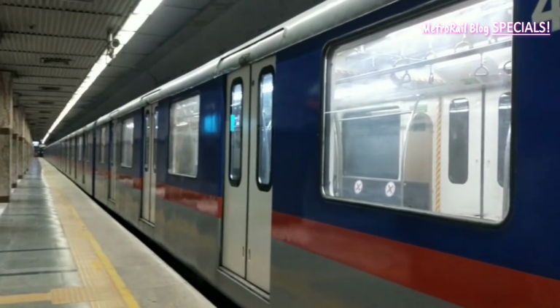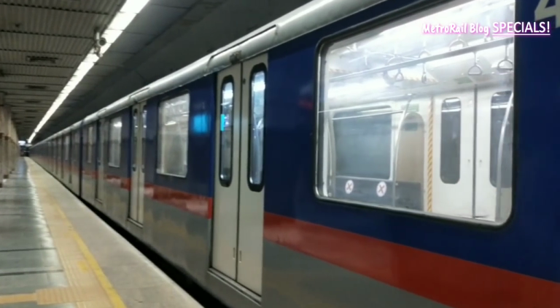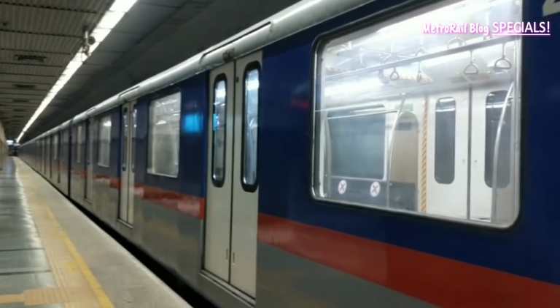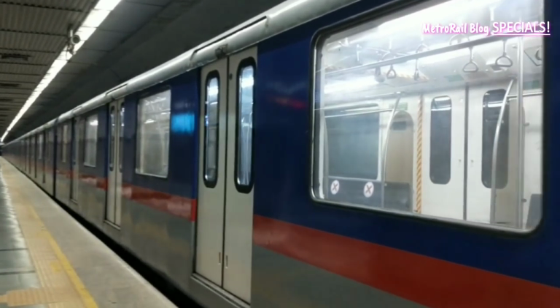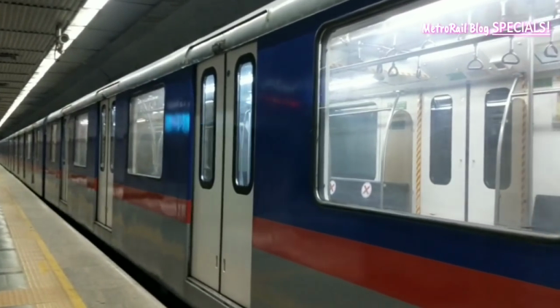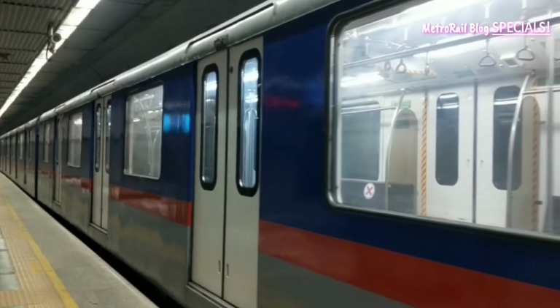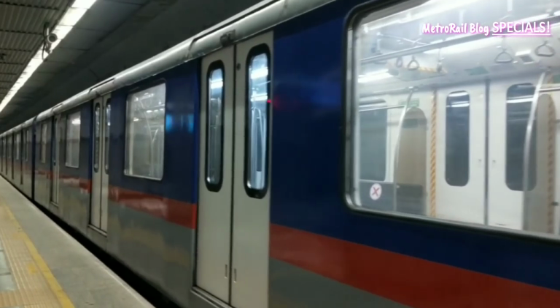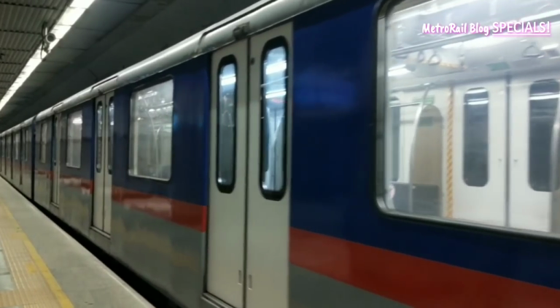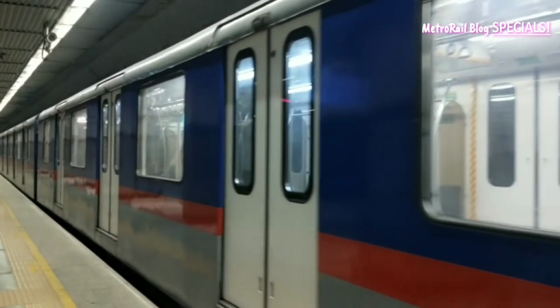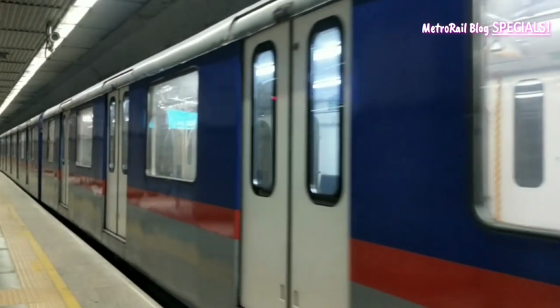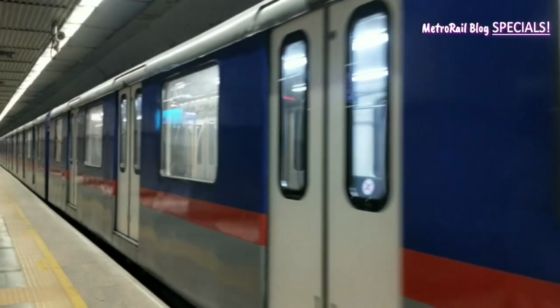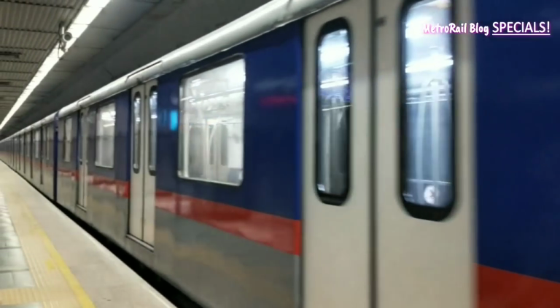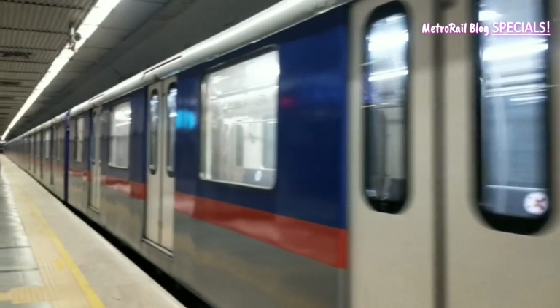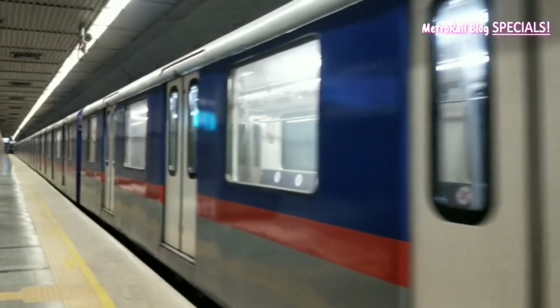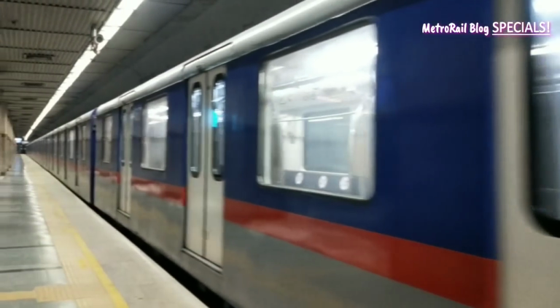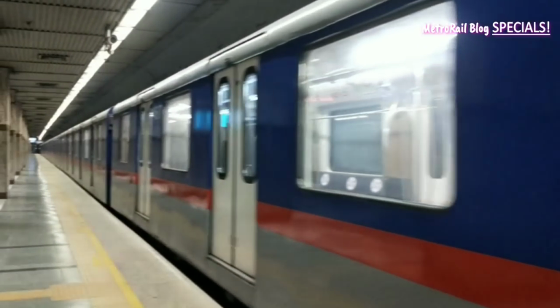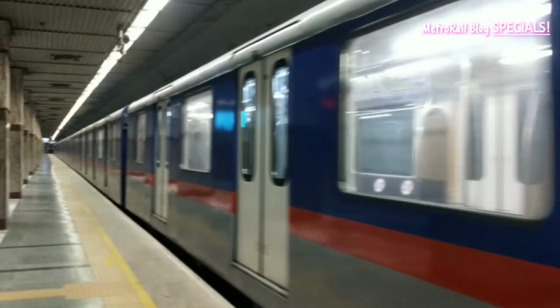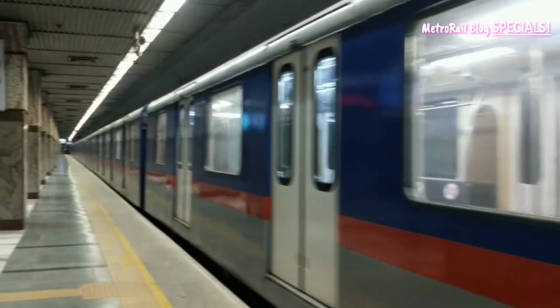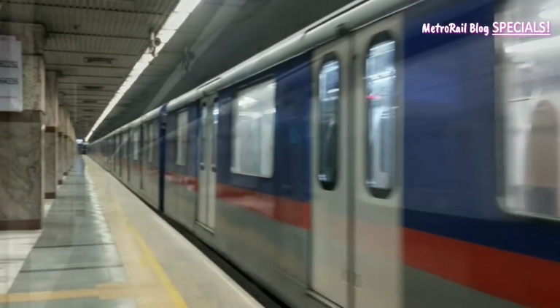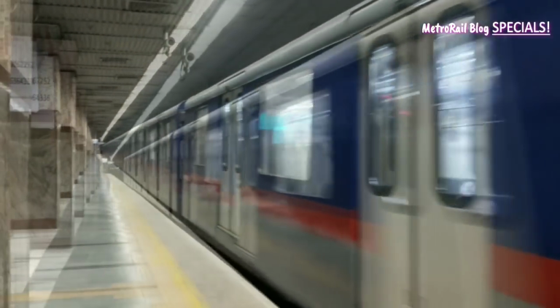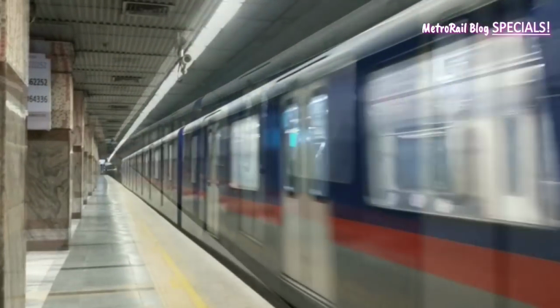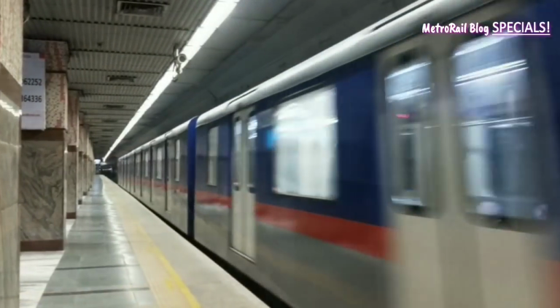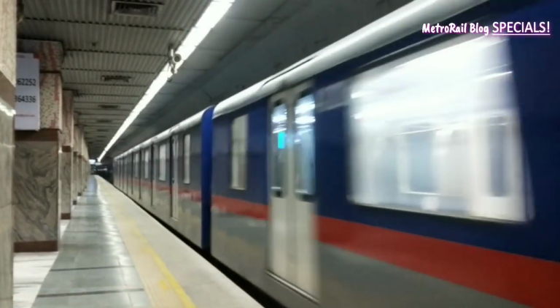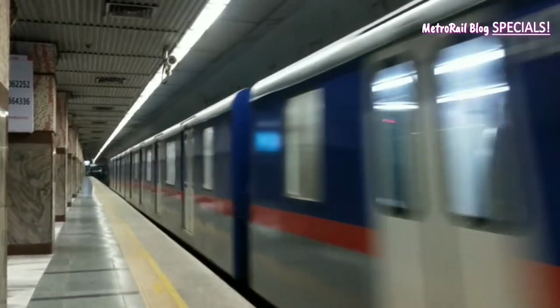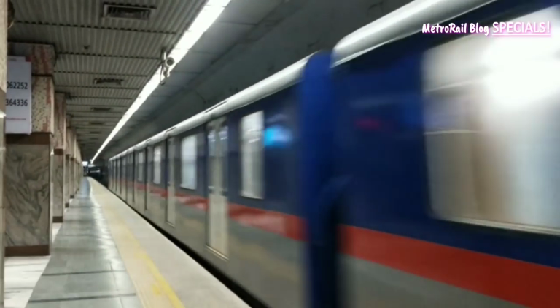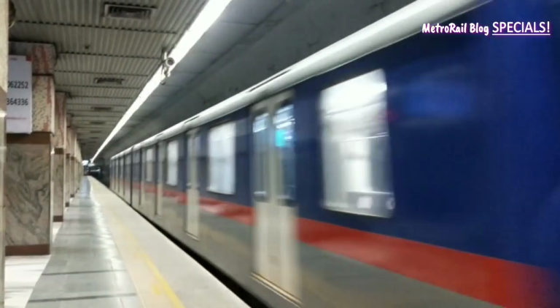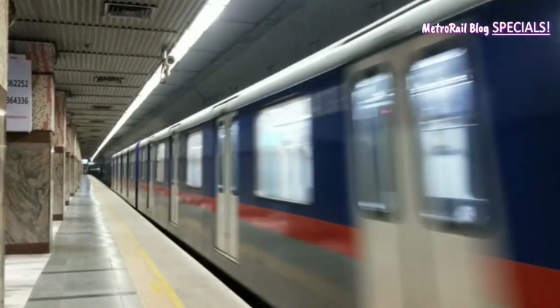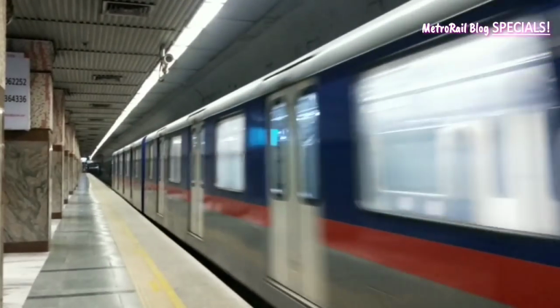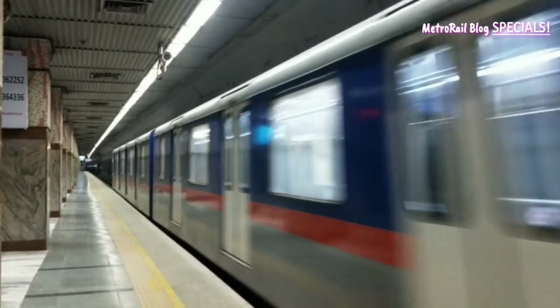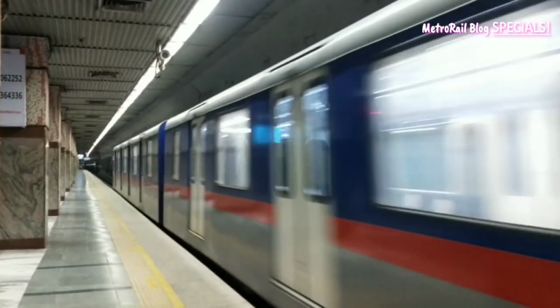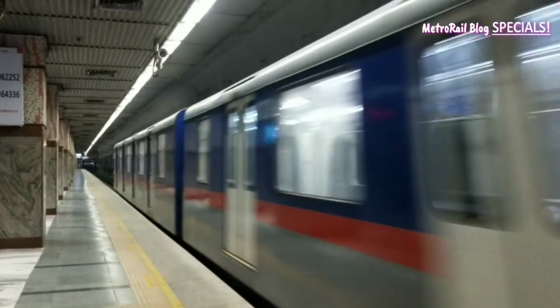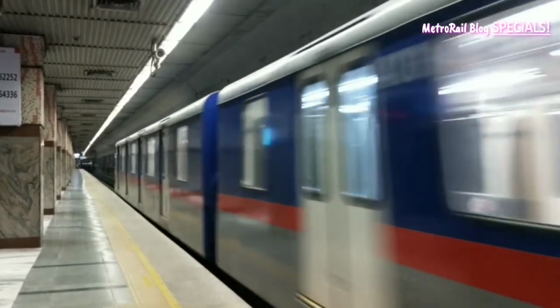As a gearing-up activity, Metro Railway ran empty trains at a frequency of 15 minutes all throughout the day.